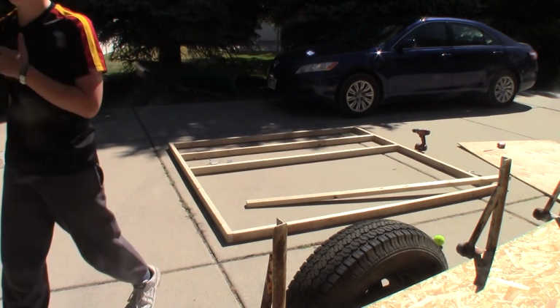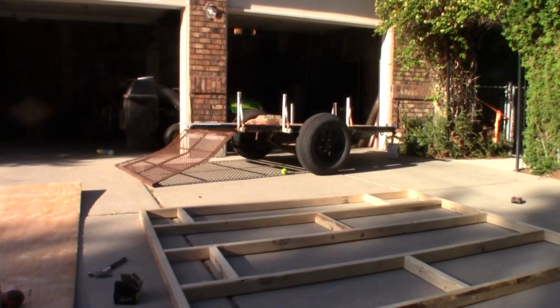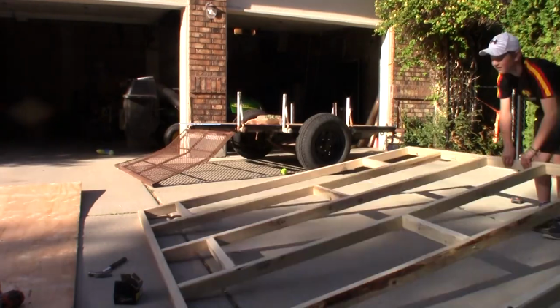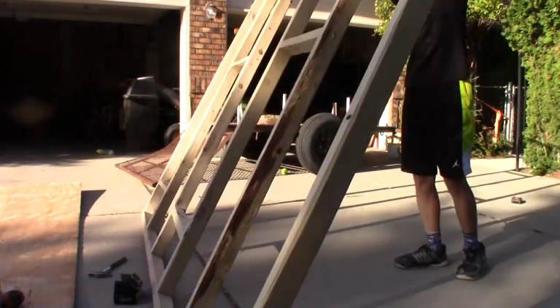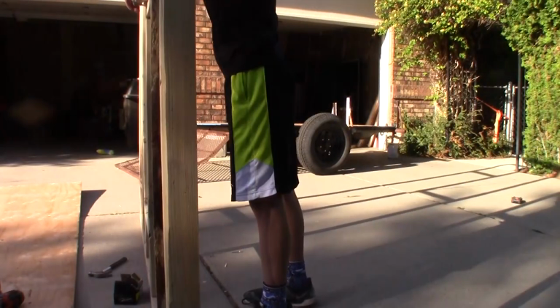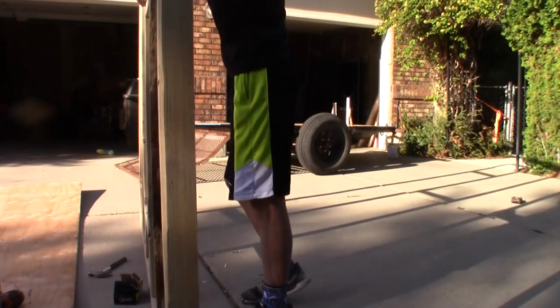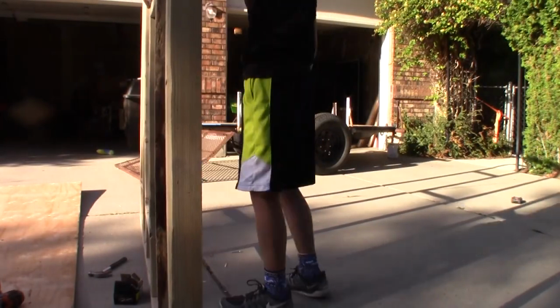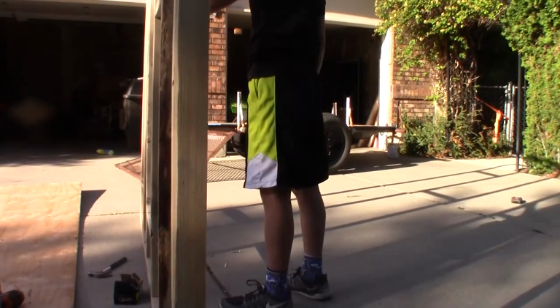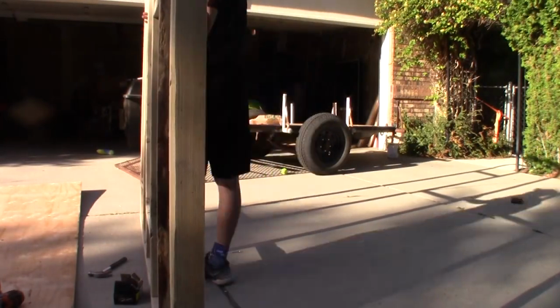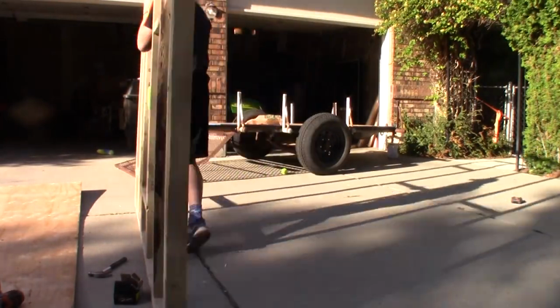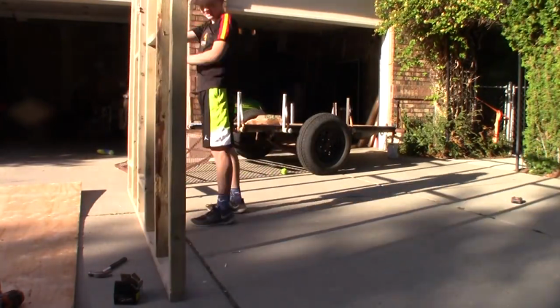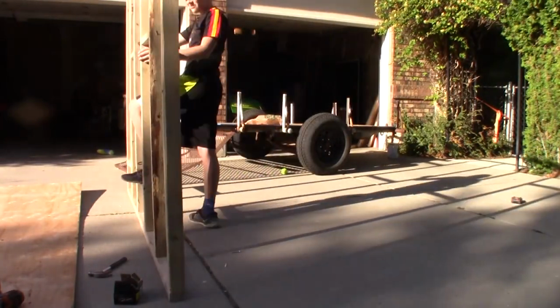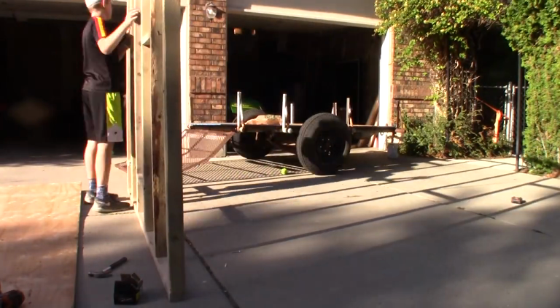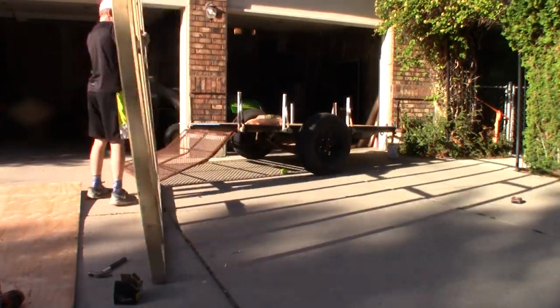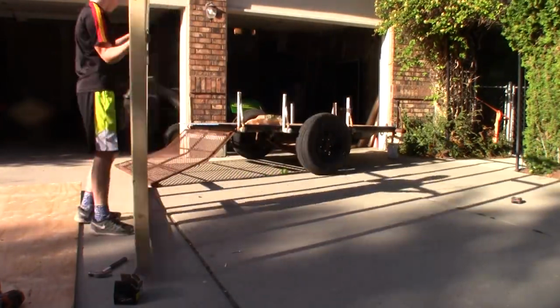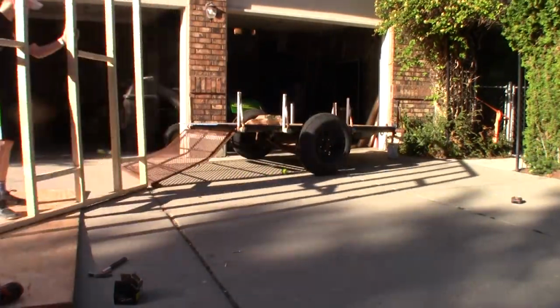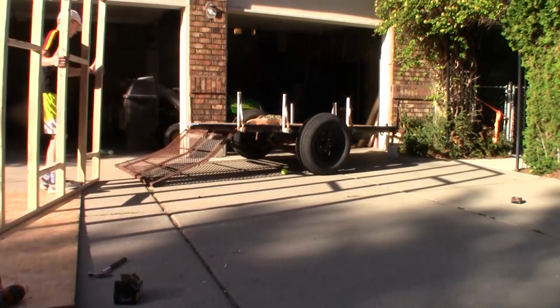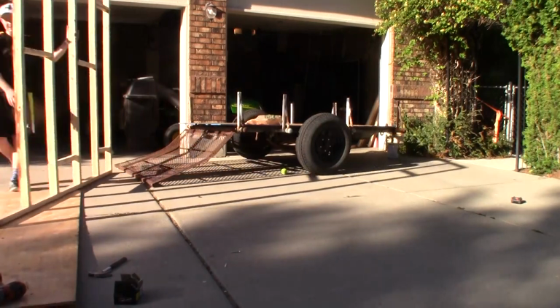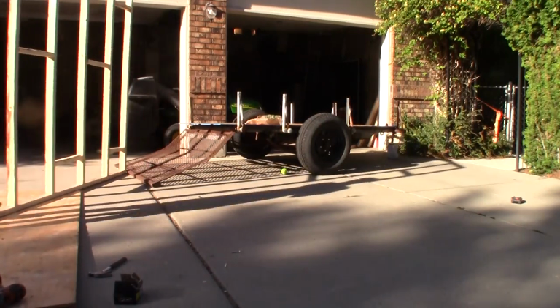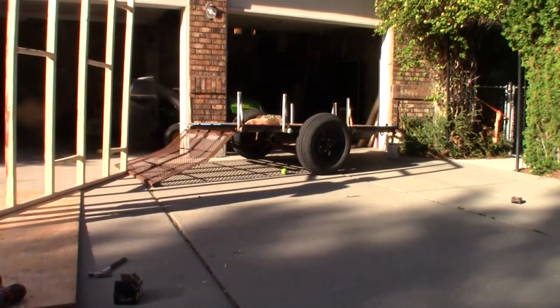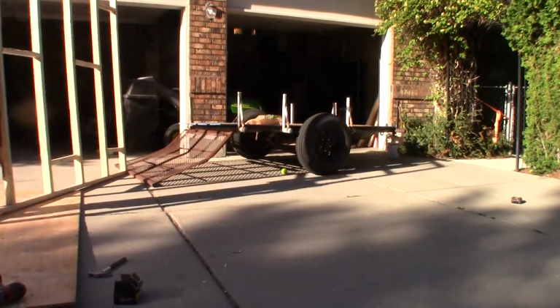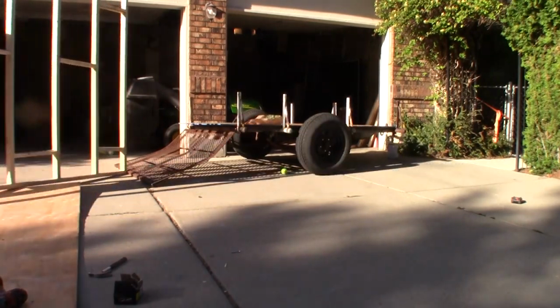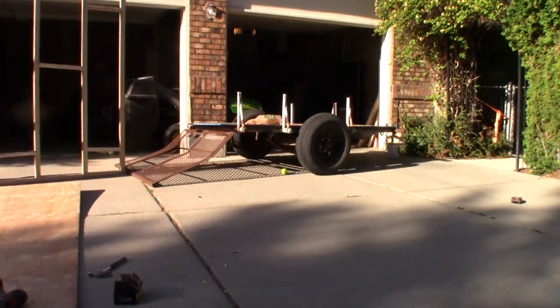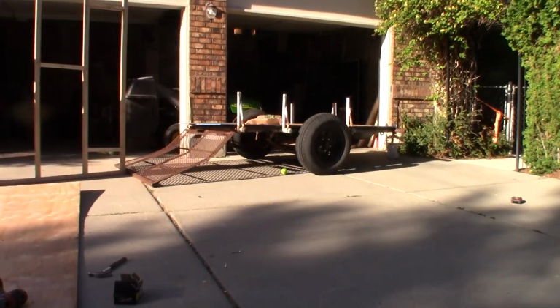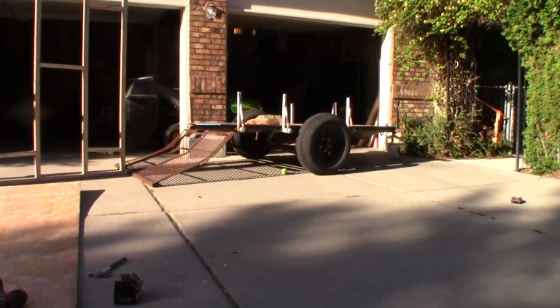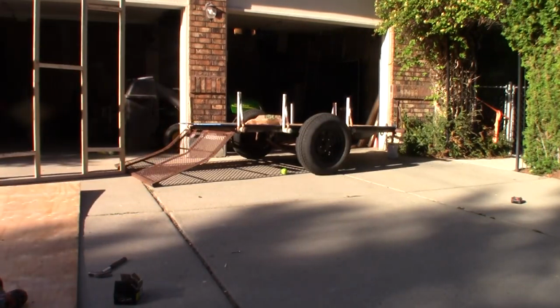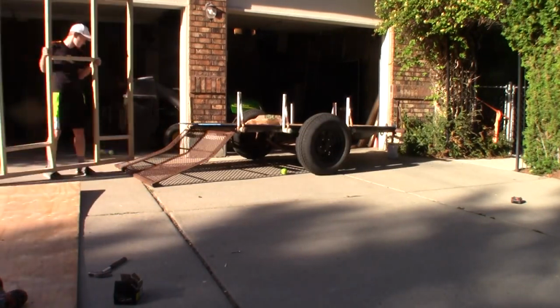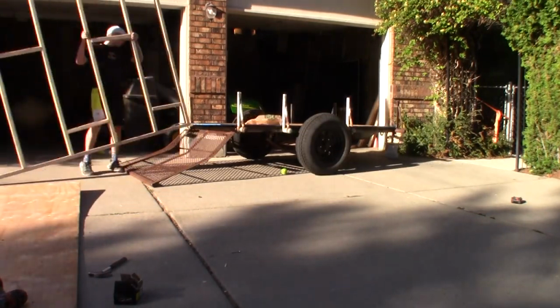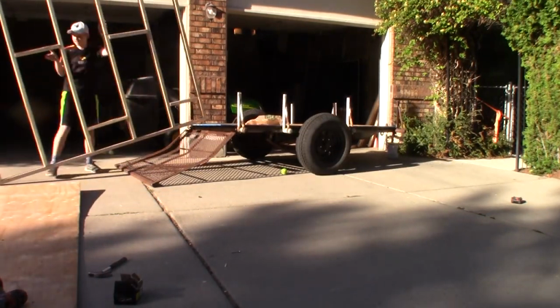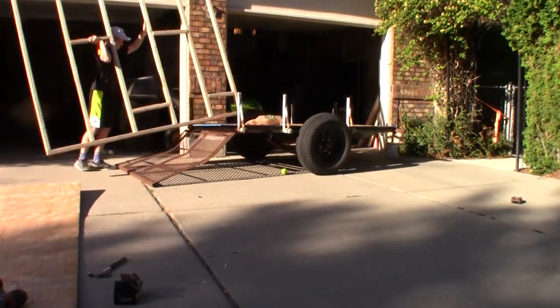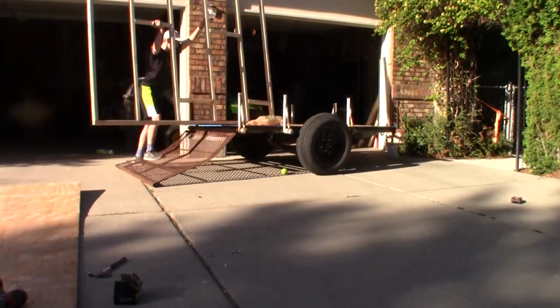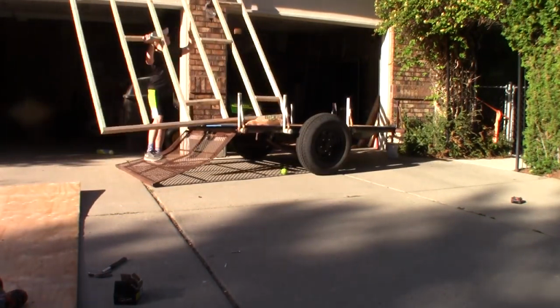Just want to let you know my dad's not a builder or anything. I just looked up on YouTube how to build. I enjoy it, and that's why I'm making this.